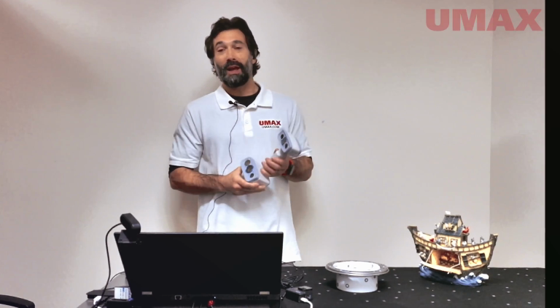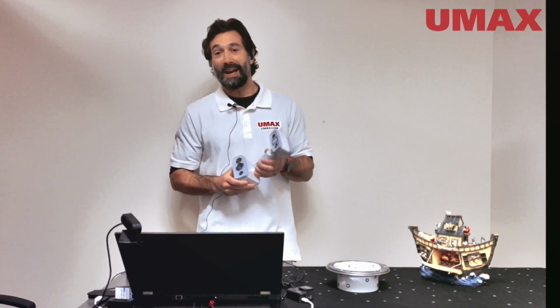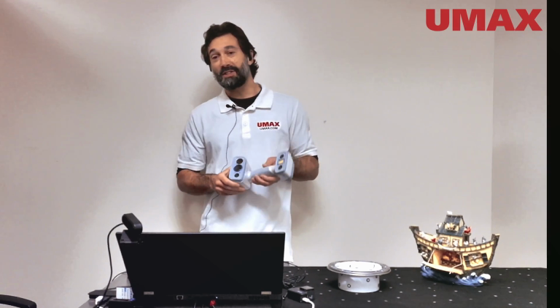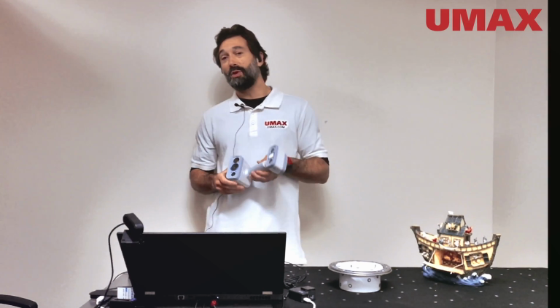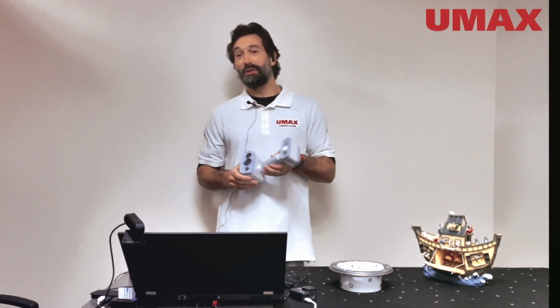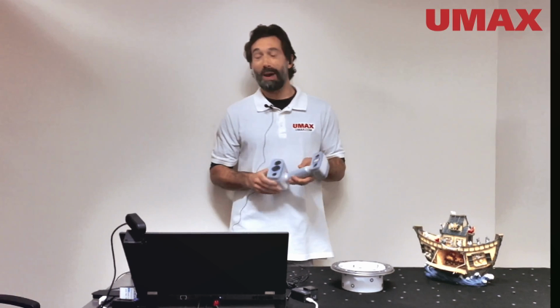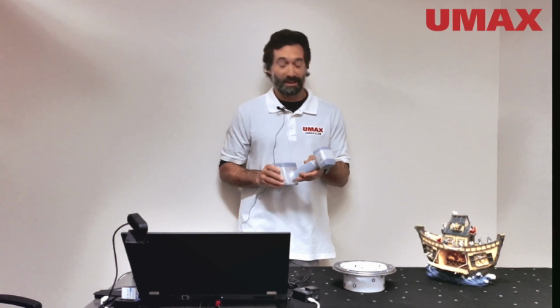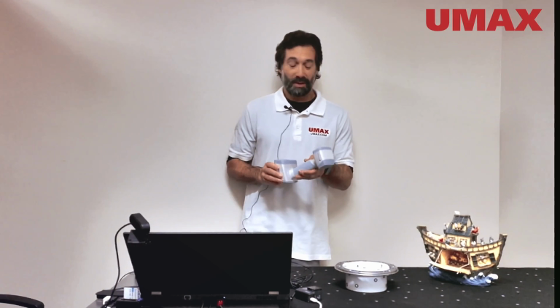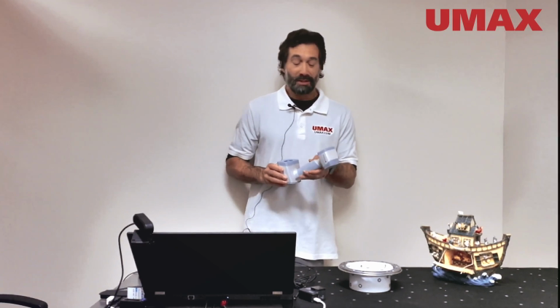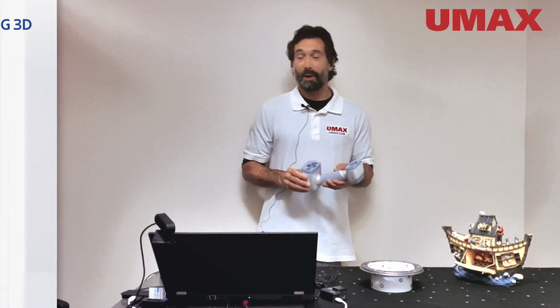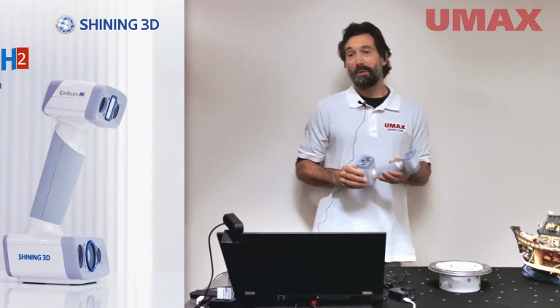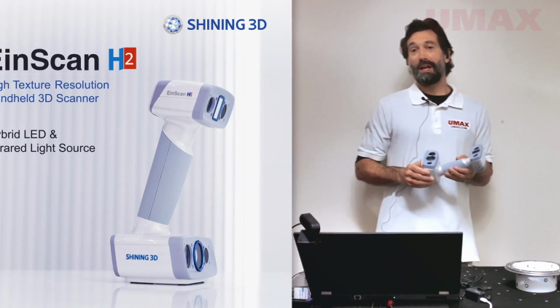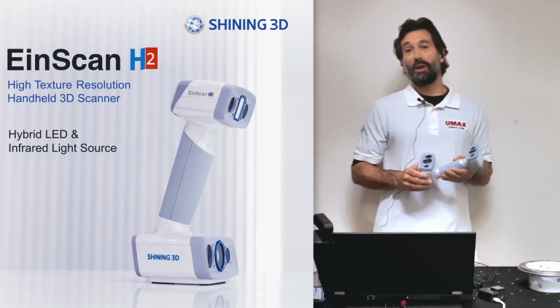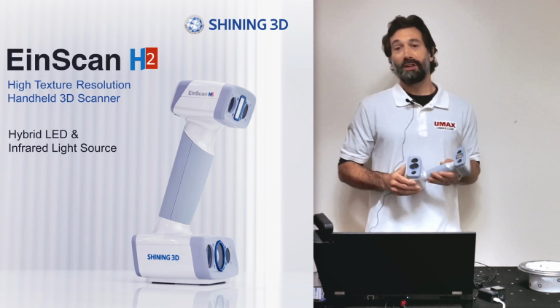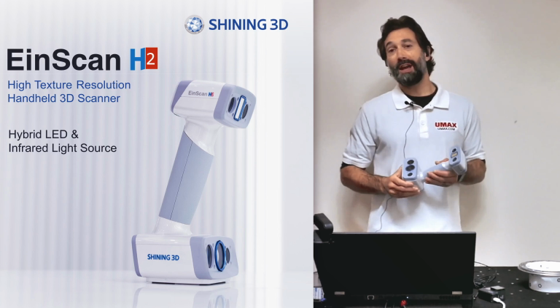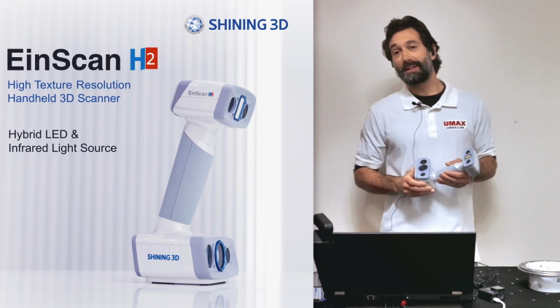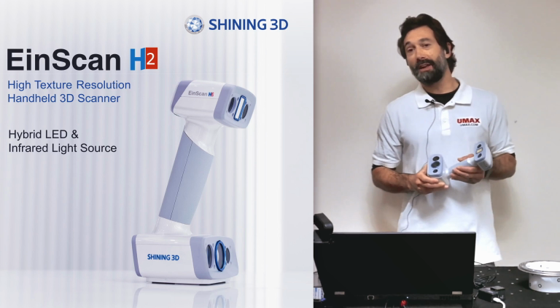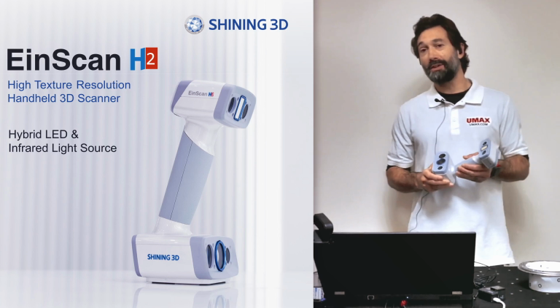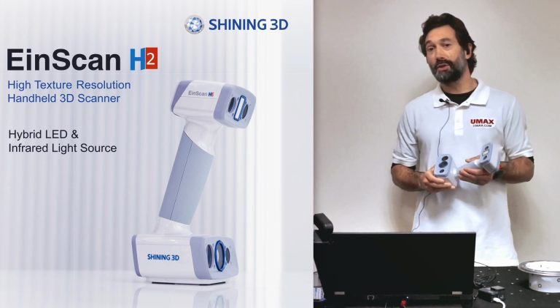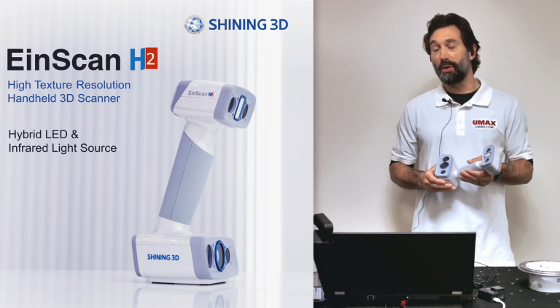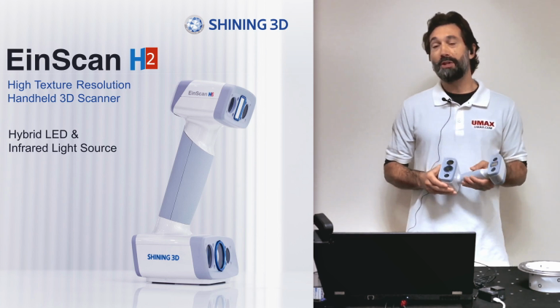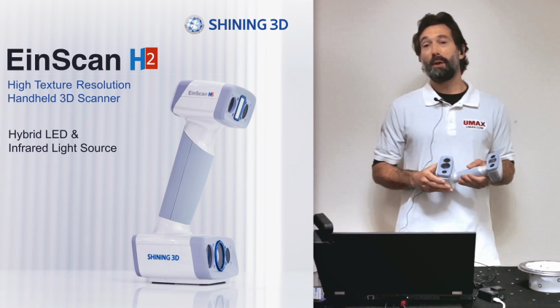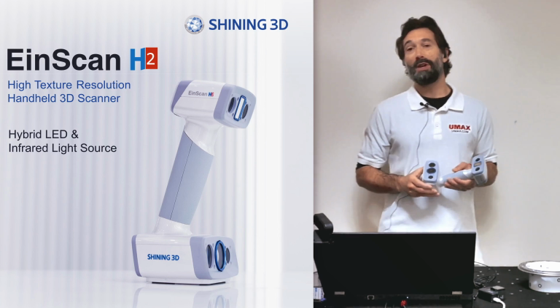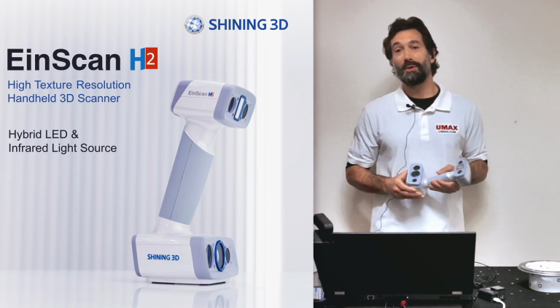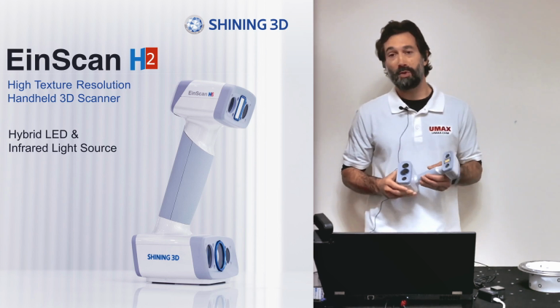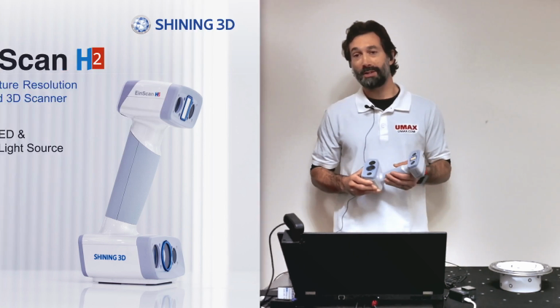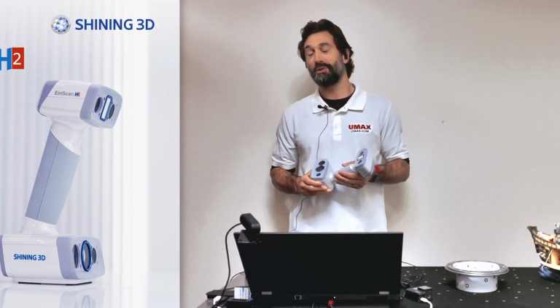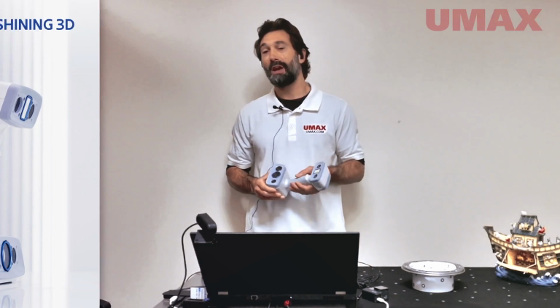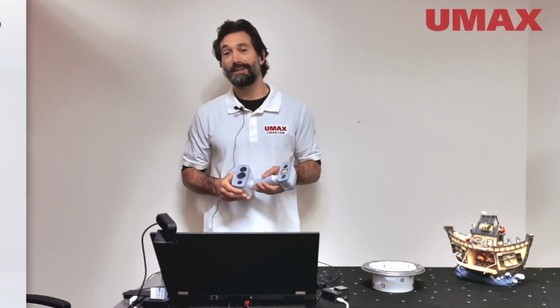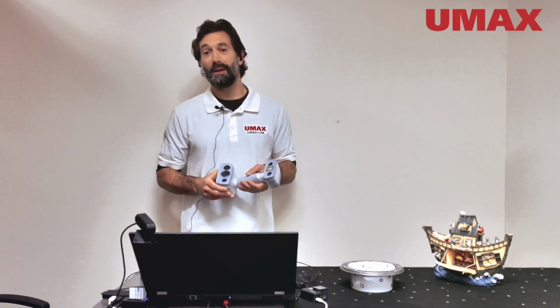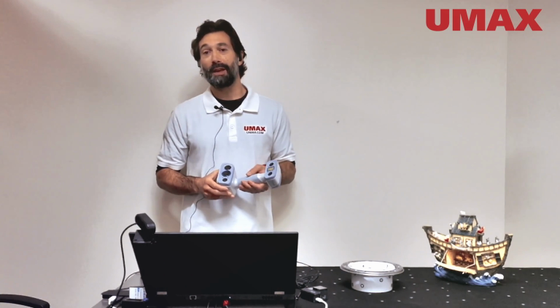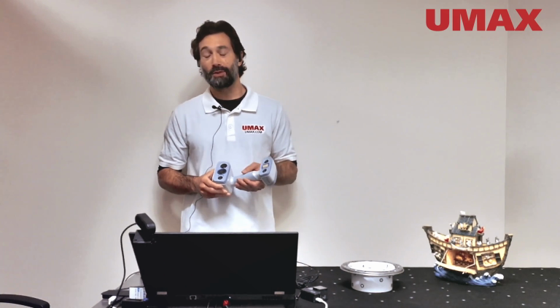Hi, this is Newell with UMax. Today we're going to be taking a look at the IonScan H2, a major upgrade to its predecessor, the IonScan H.